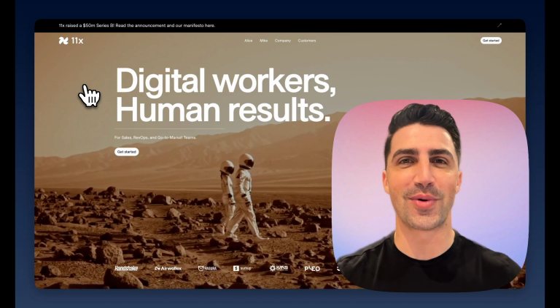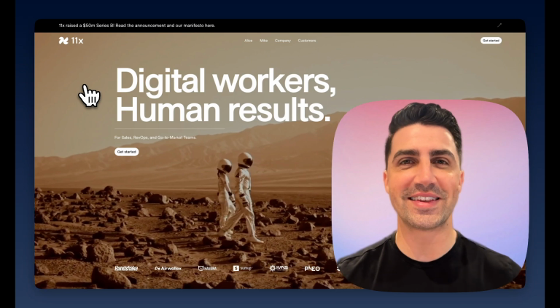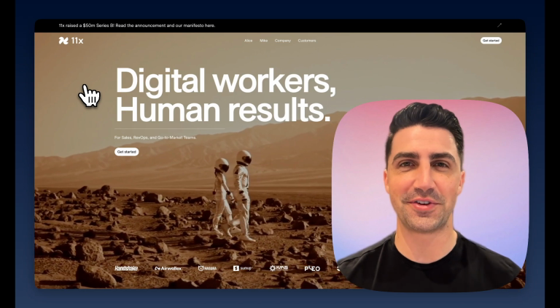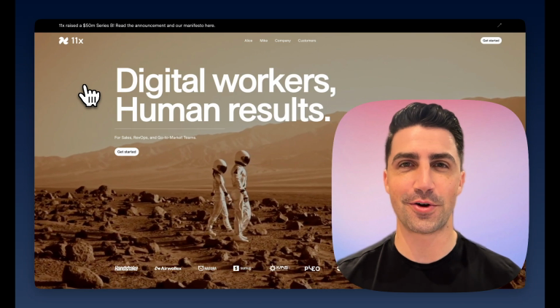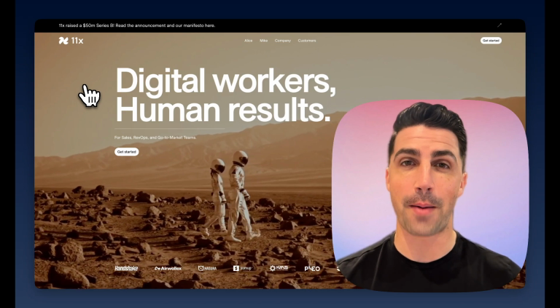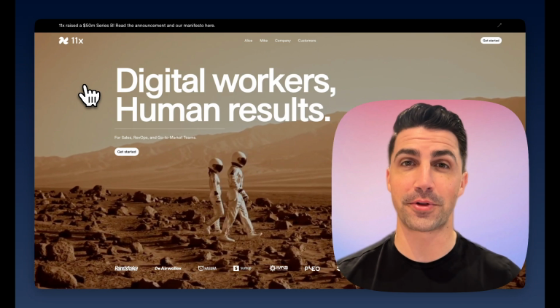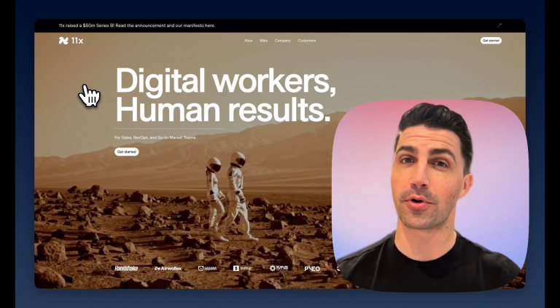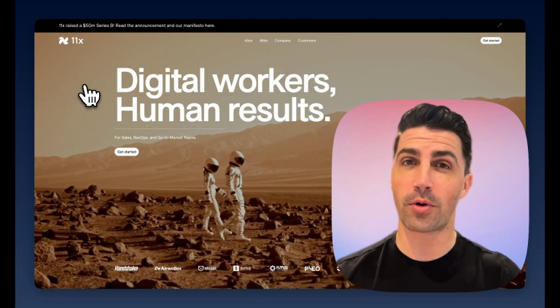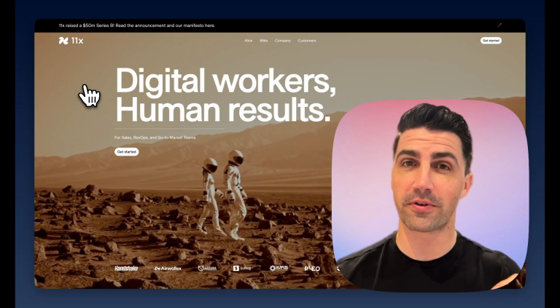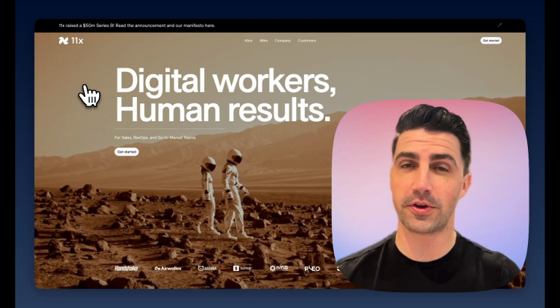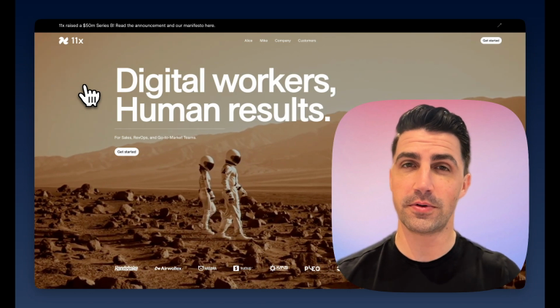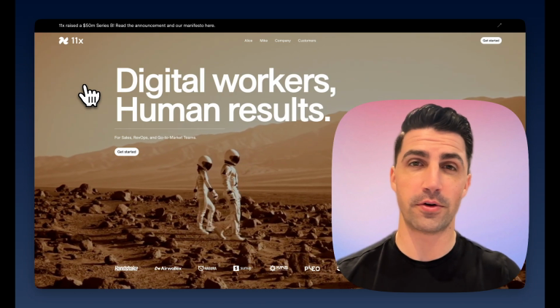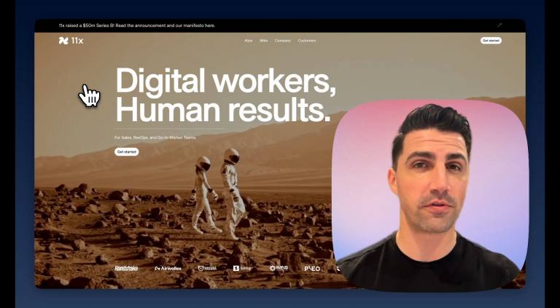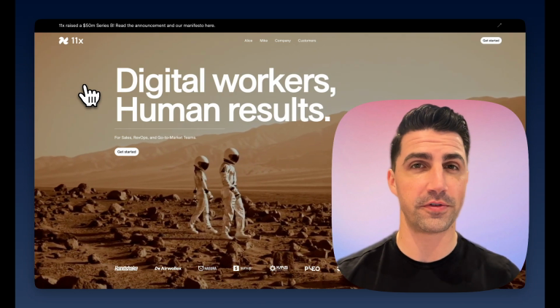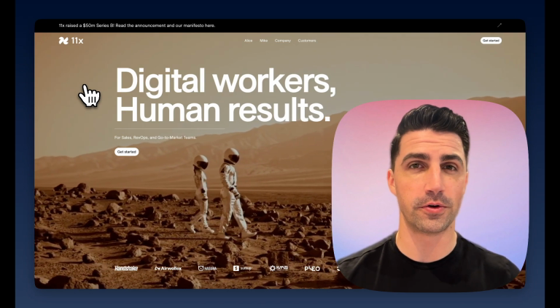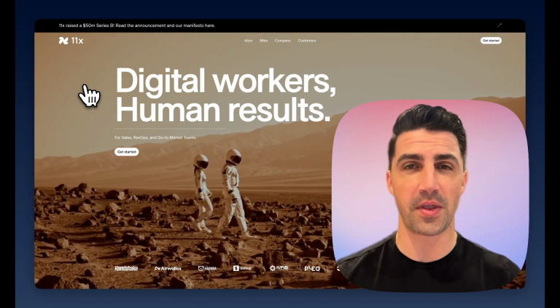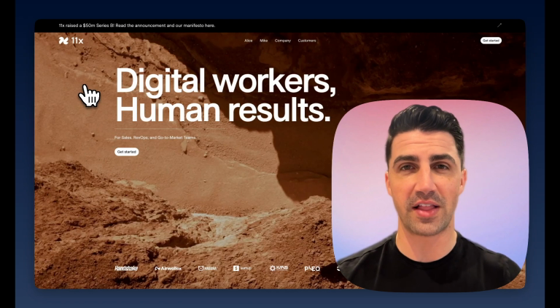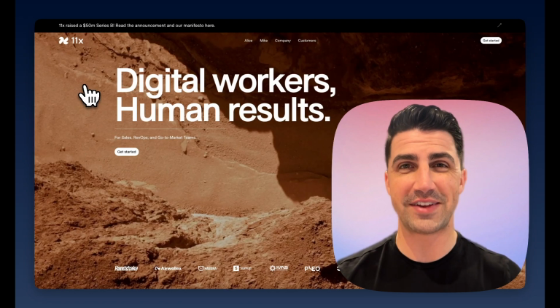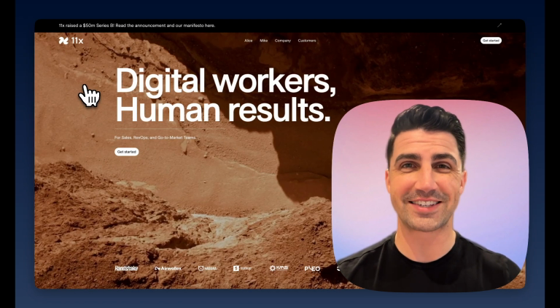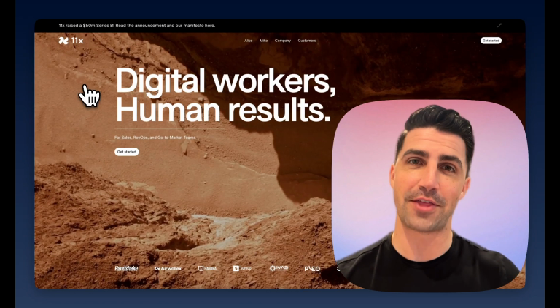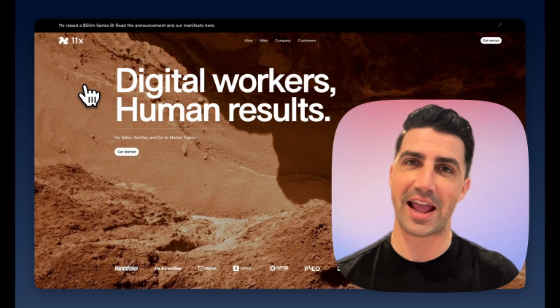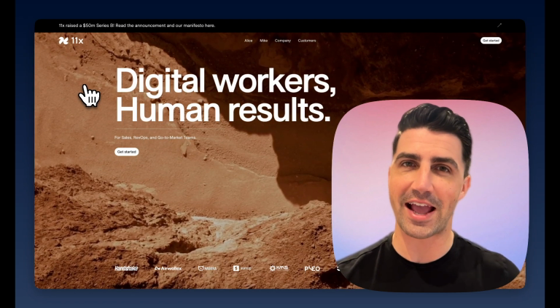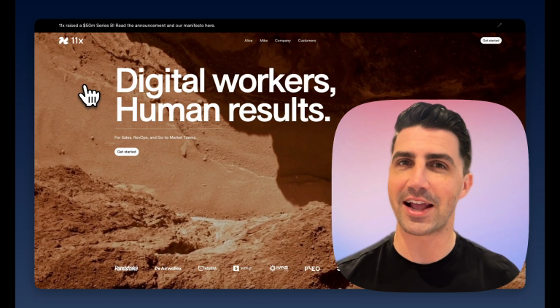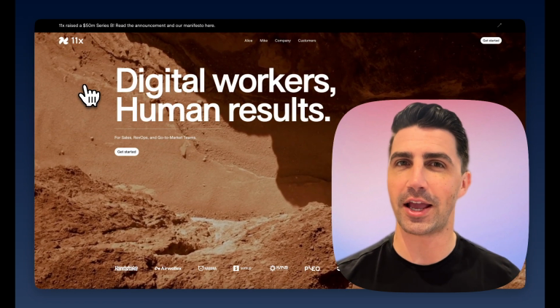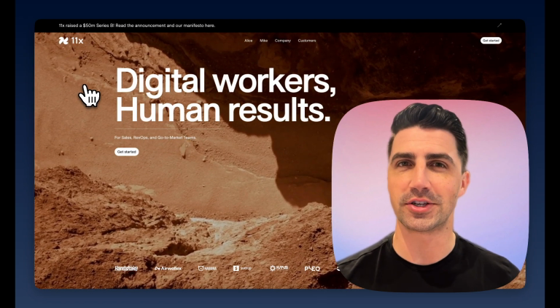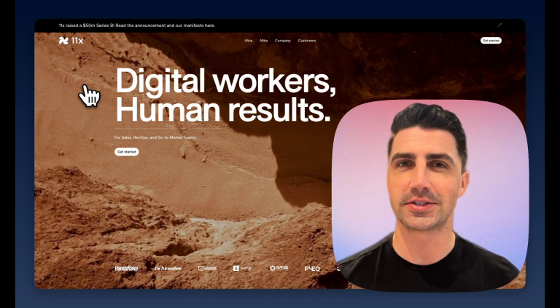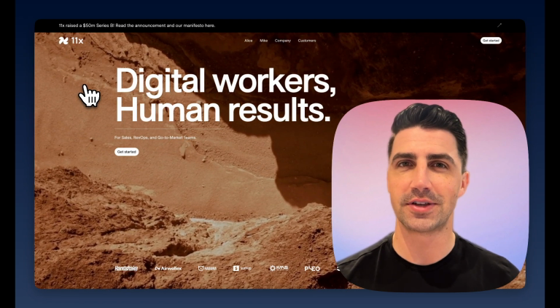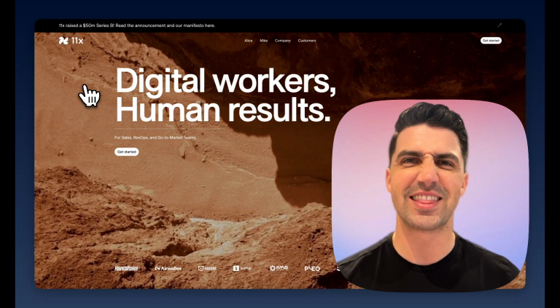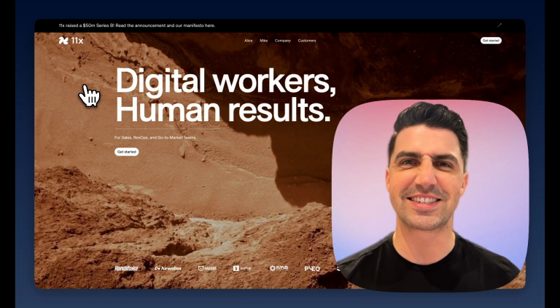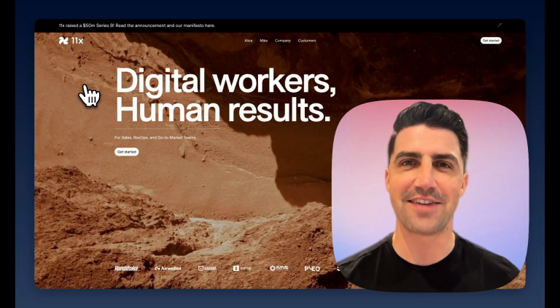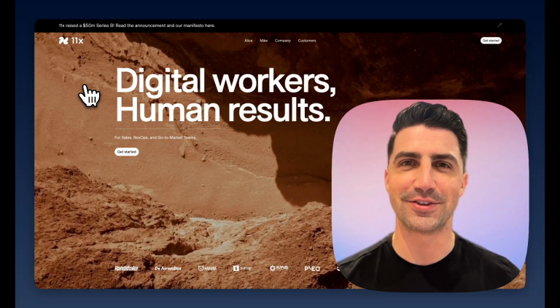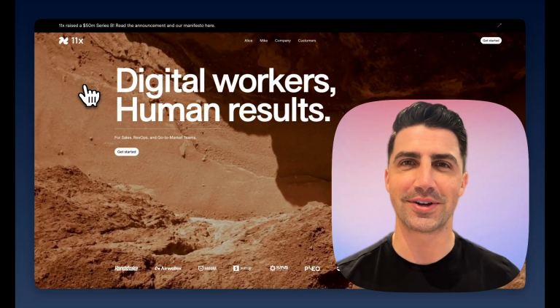In this video, I'm going to run through a quick review and overview of 11x and their AI agents. Let's dive into it.